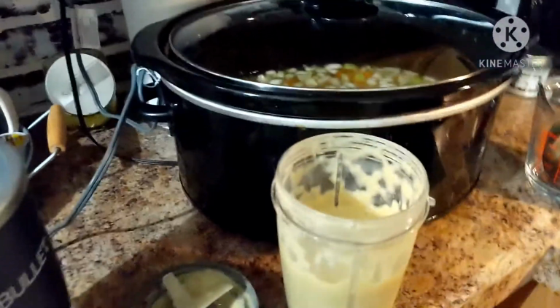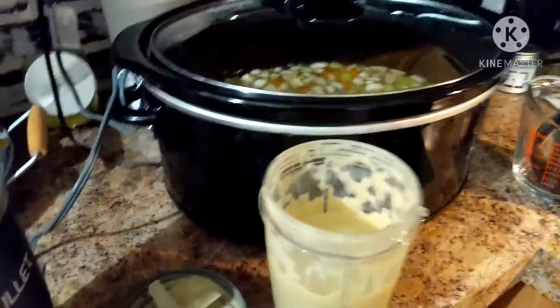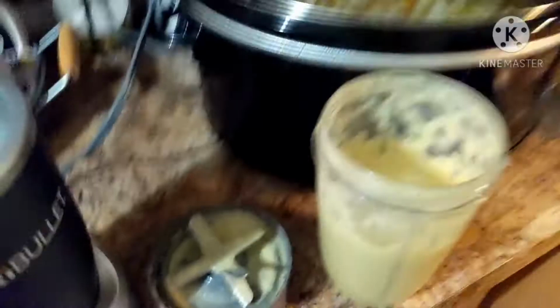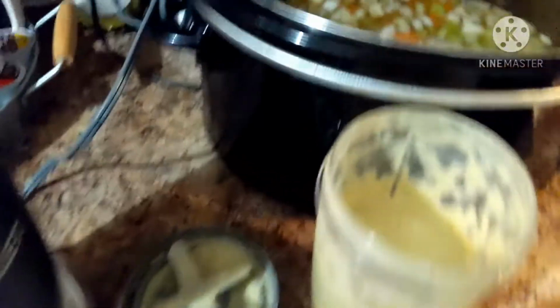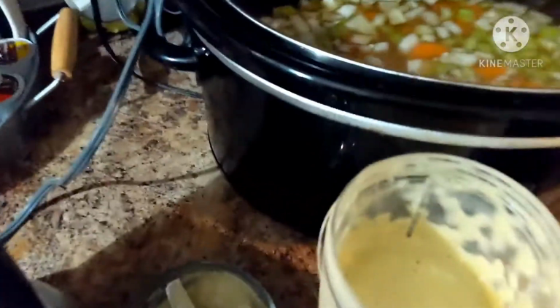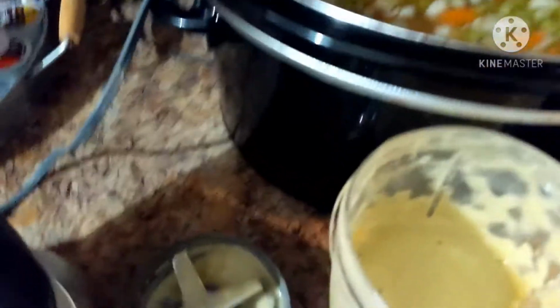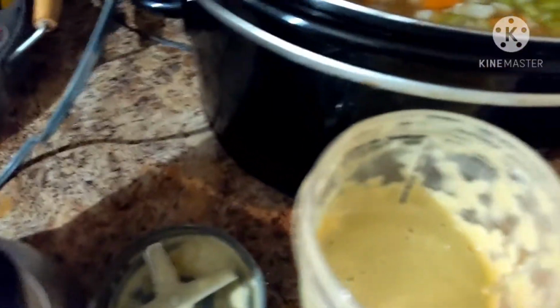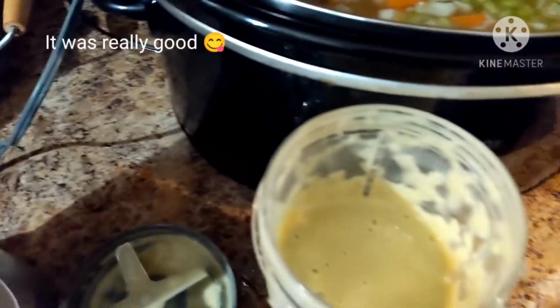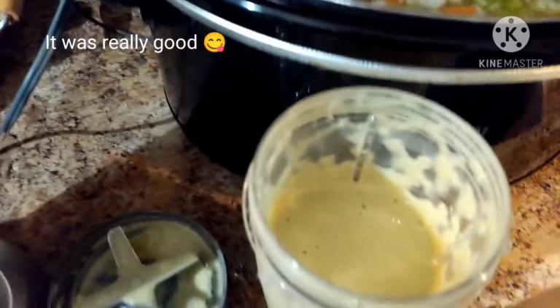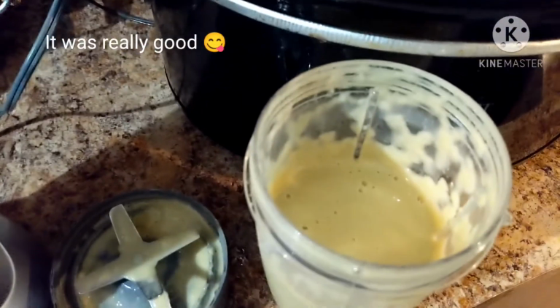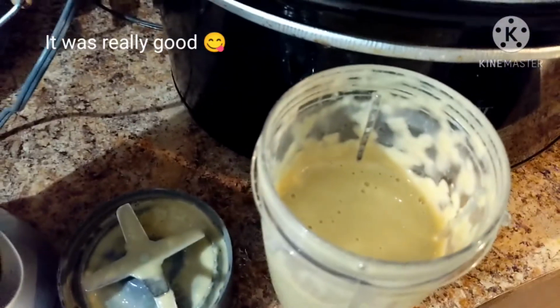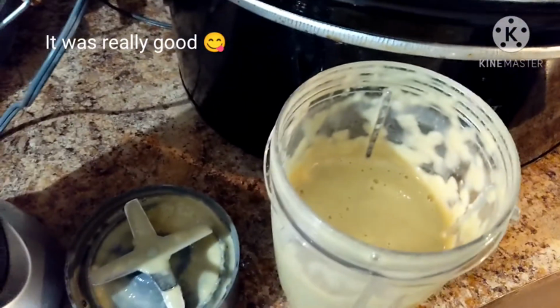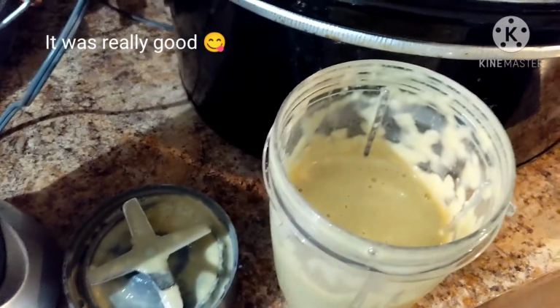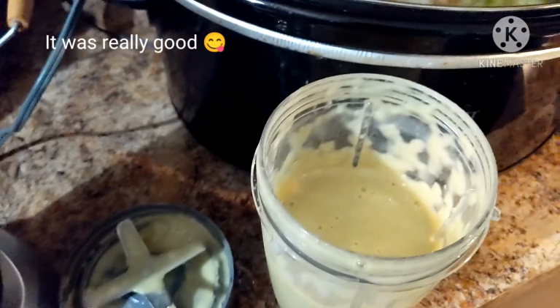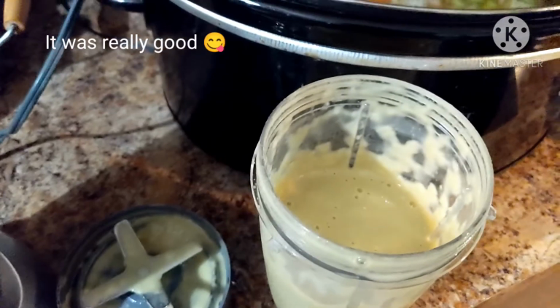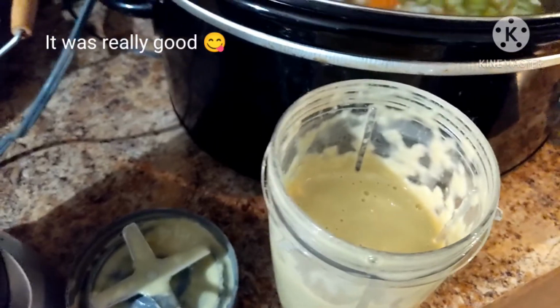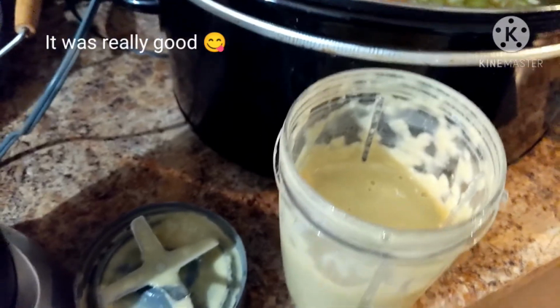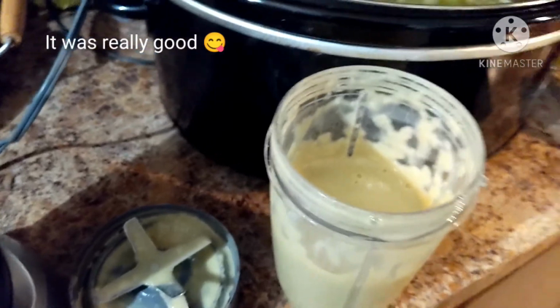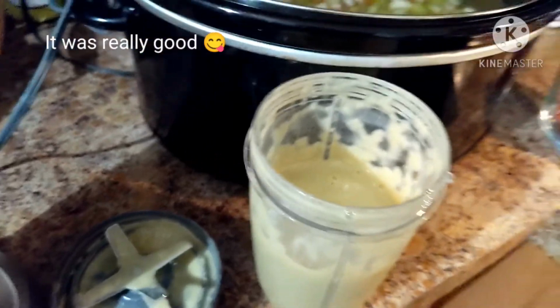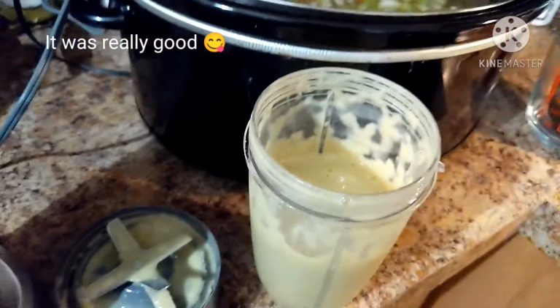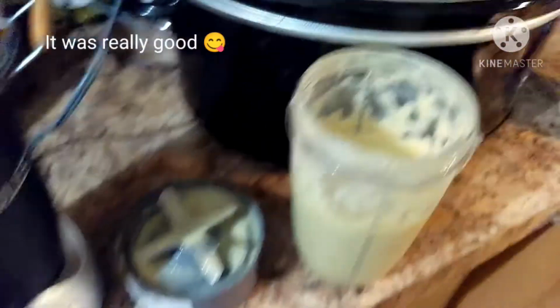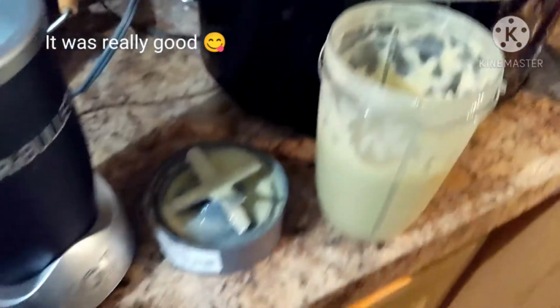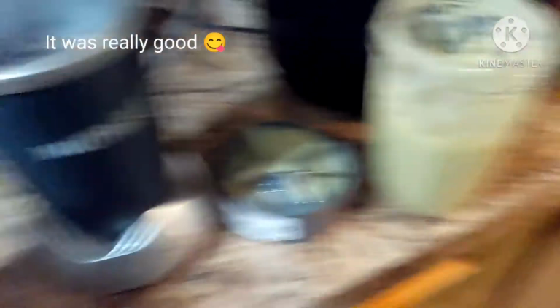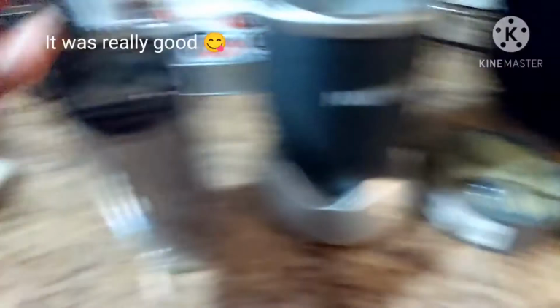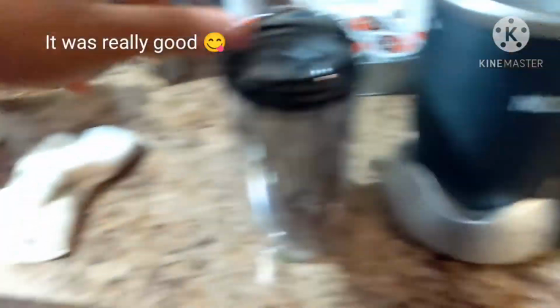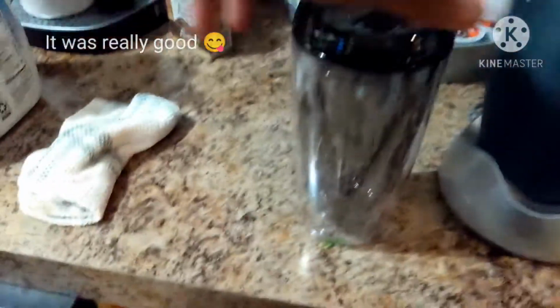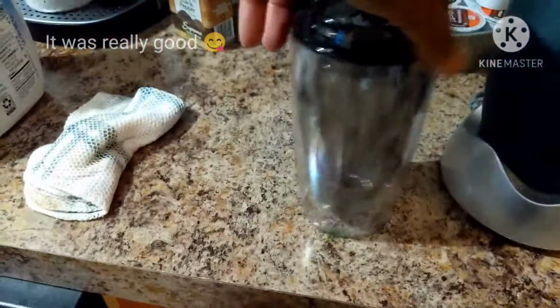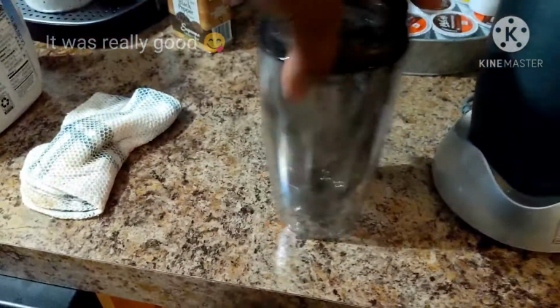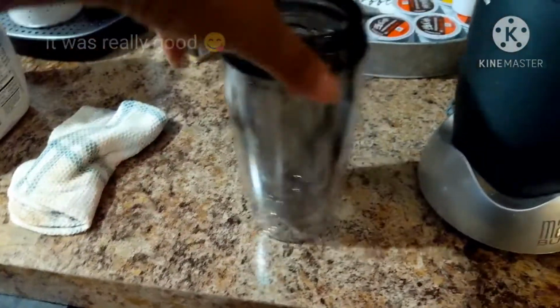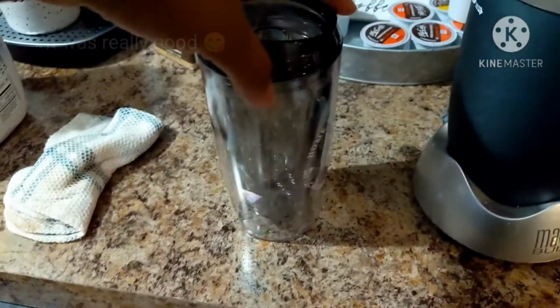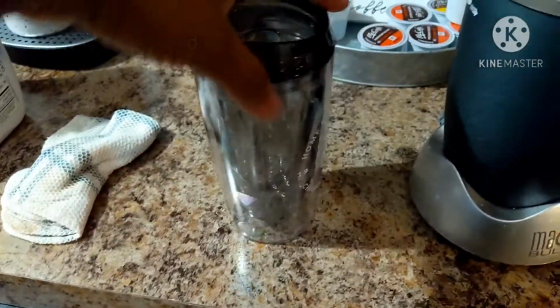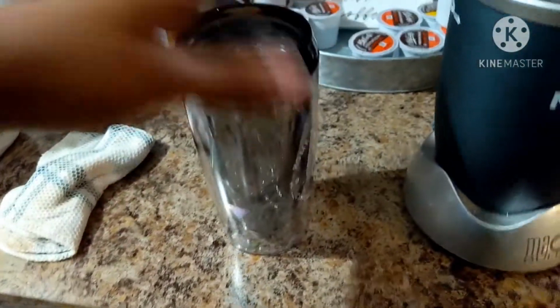Okay, so this is what it looks like — actually looks pretty tasty. Let me put that in my cup.